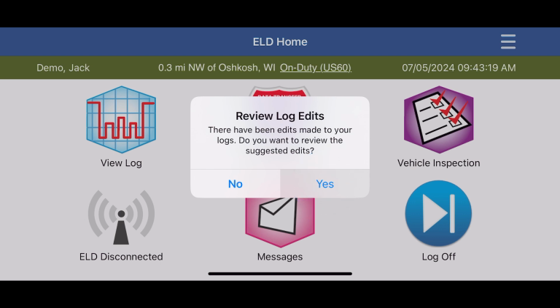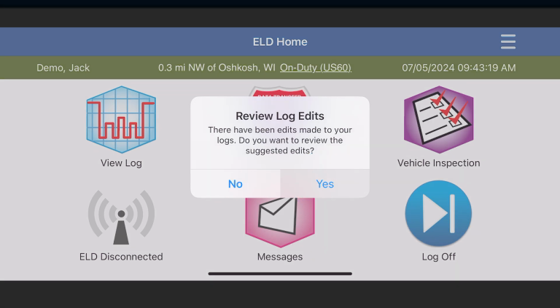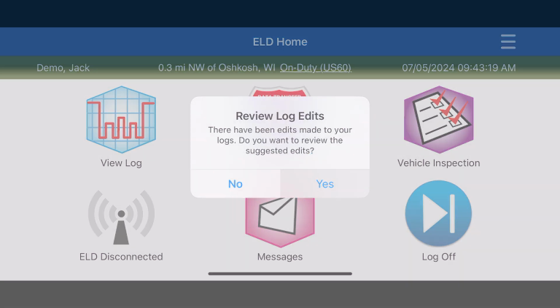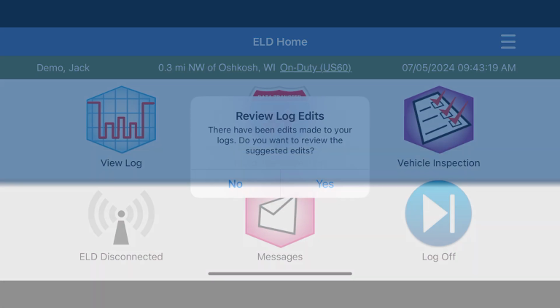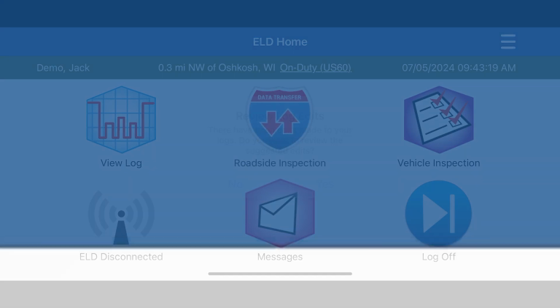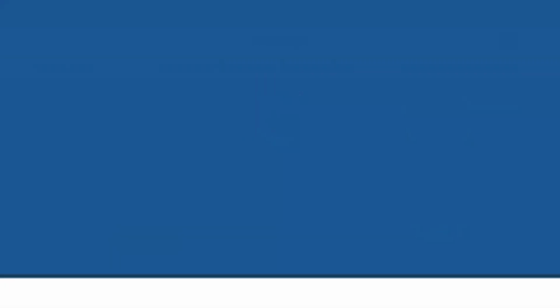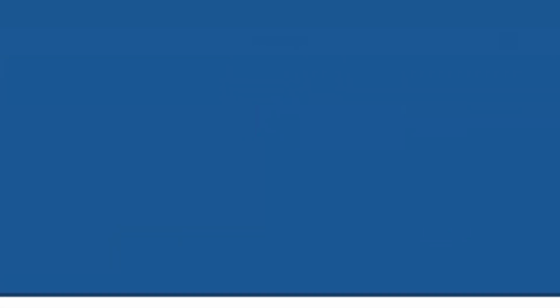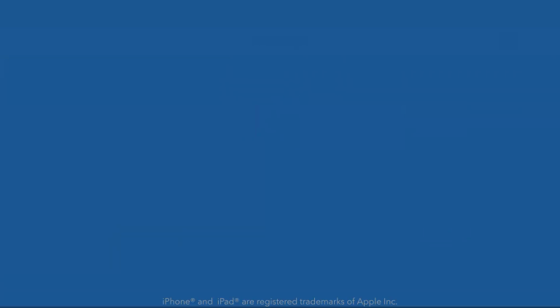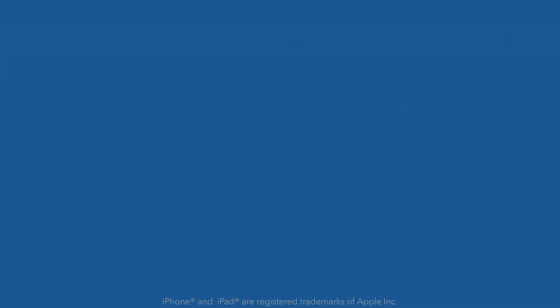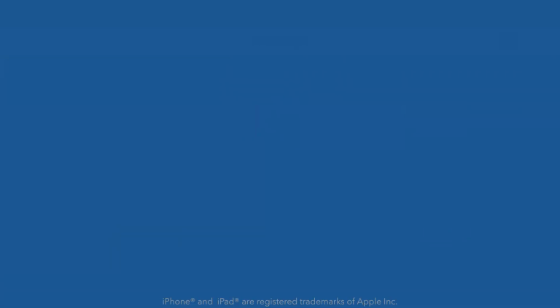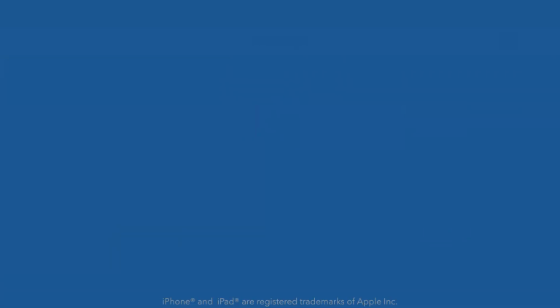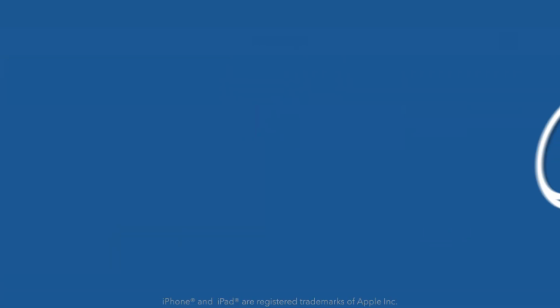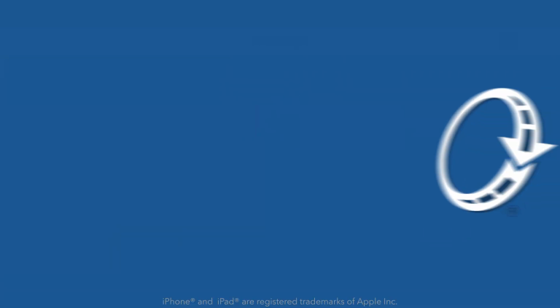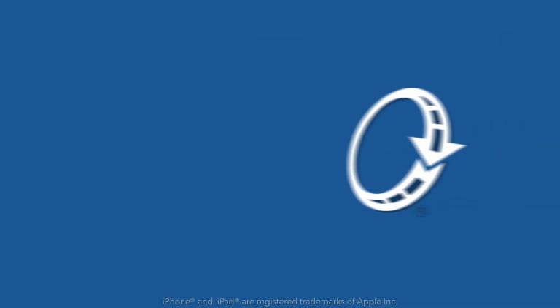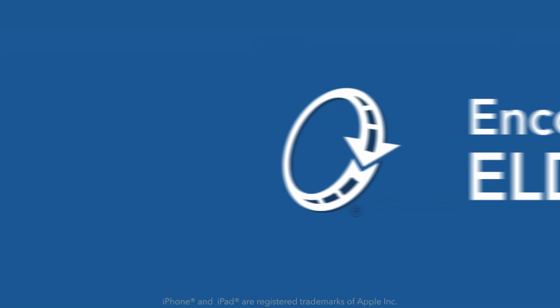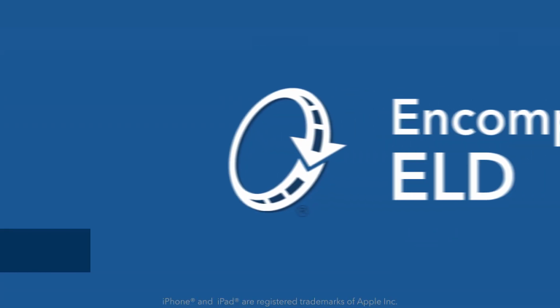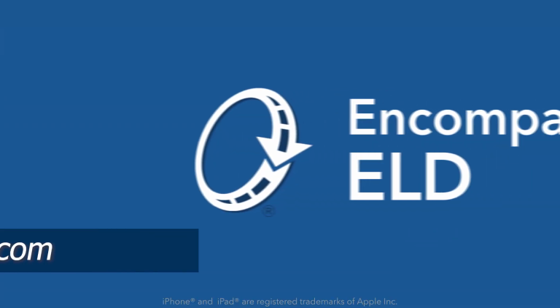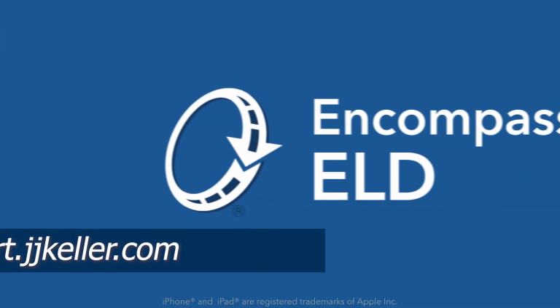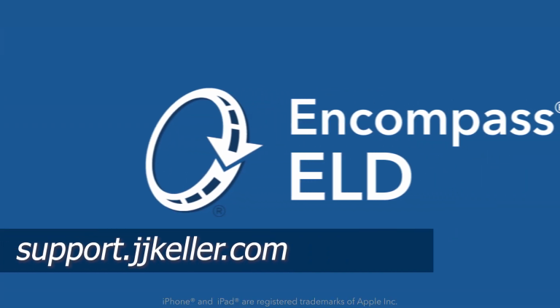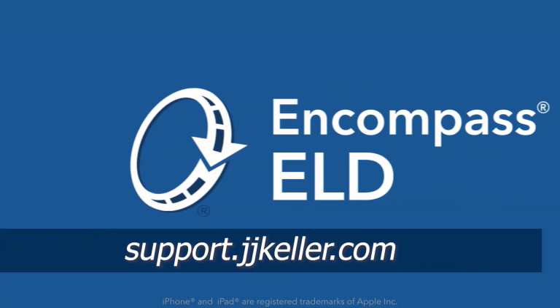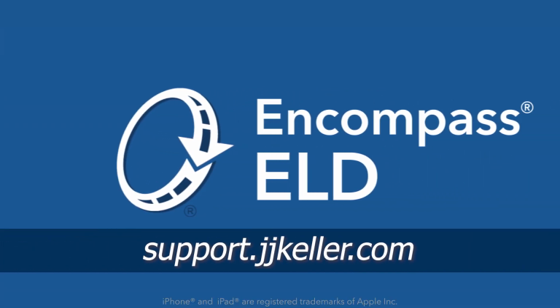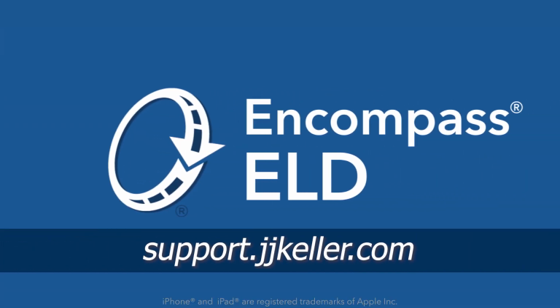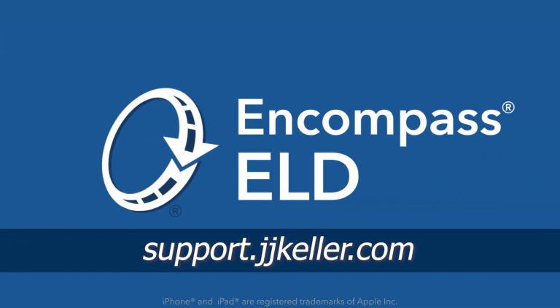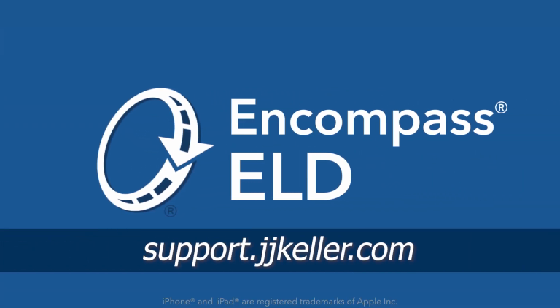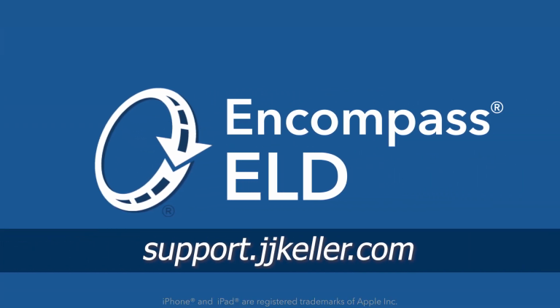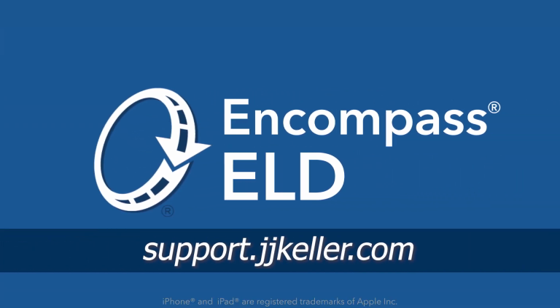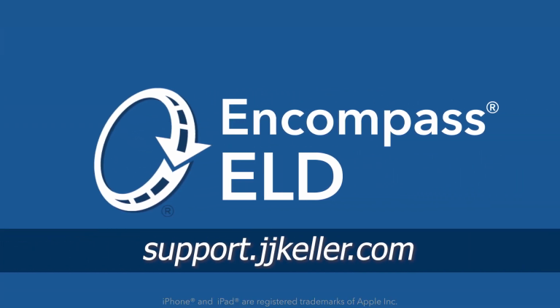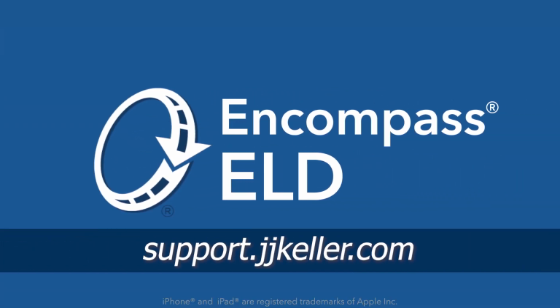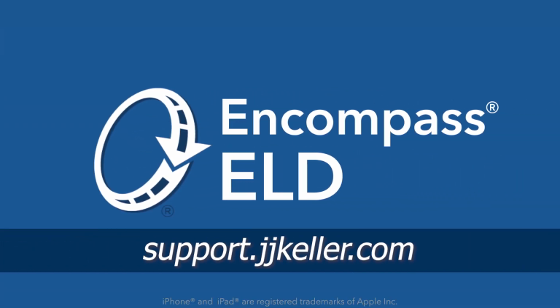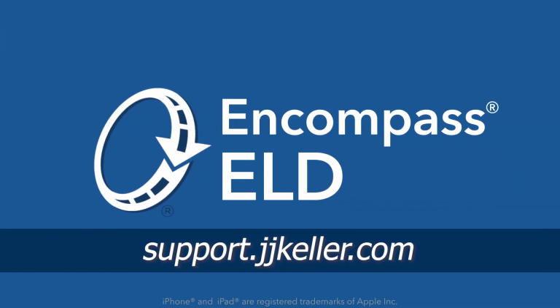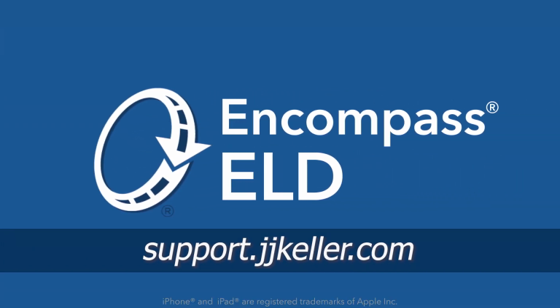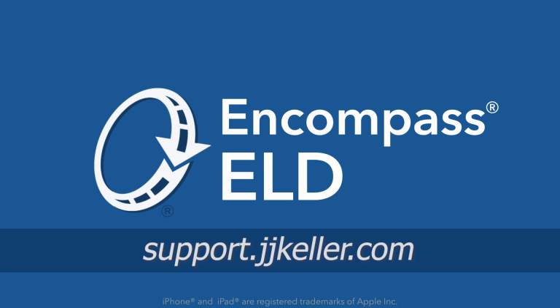For more ELD-related guidance, visit the Support Center at support.jjkeller.com.